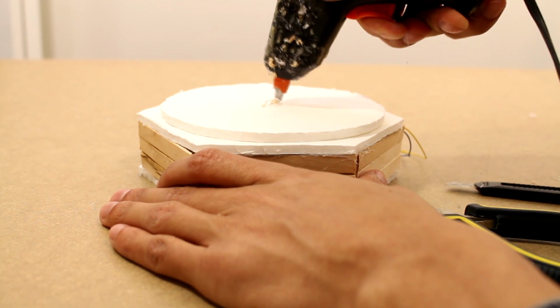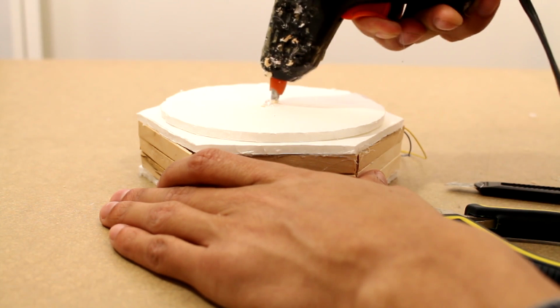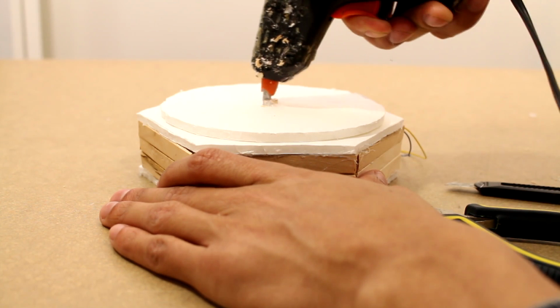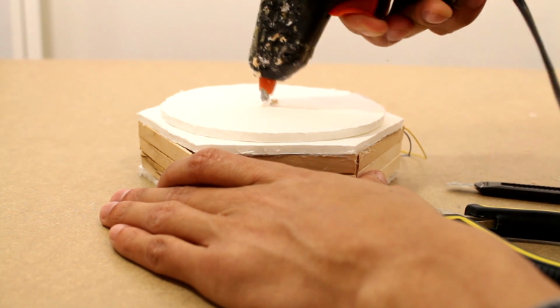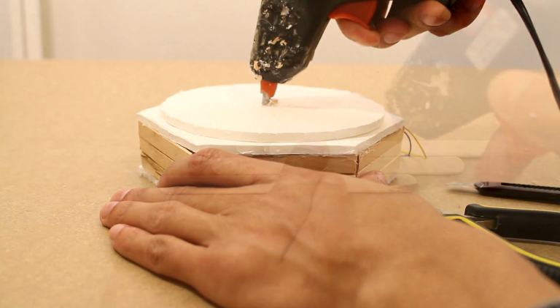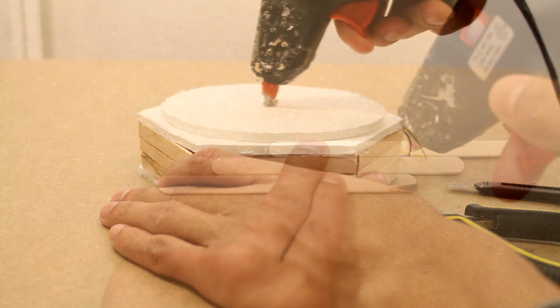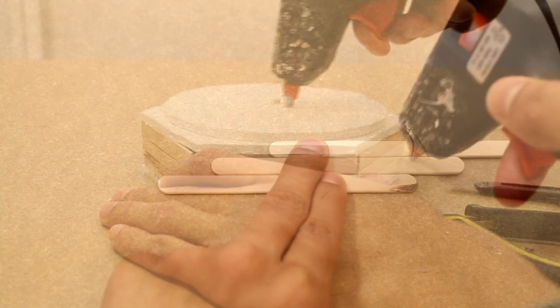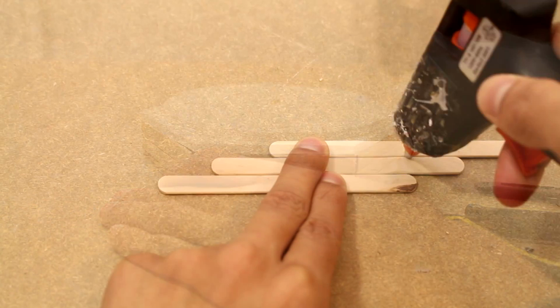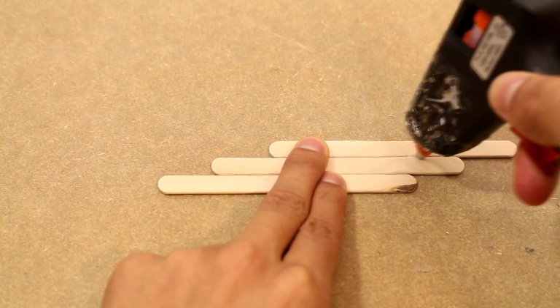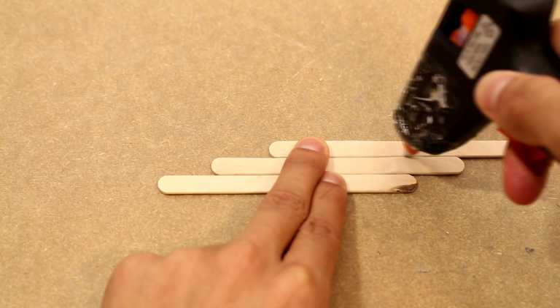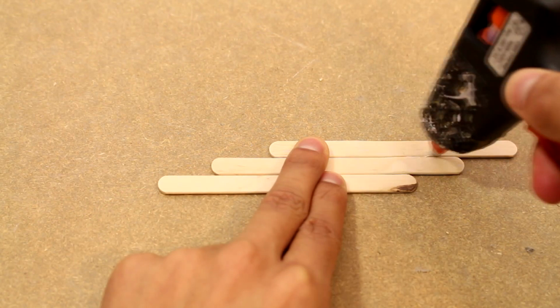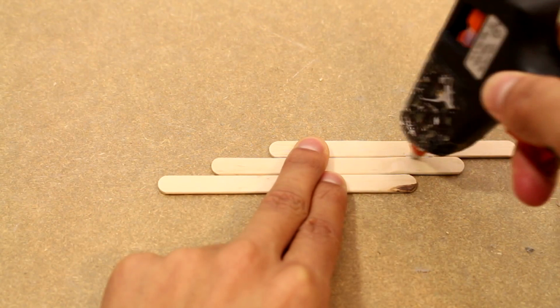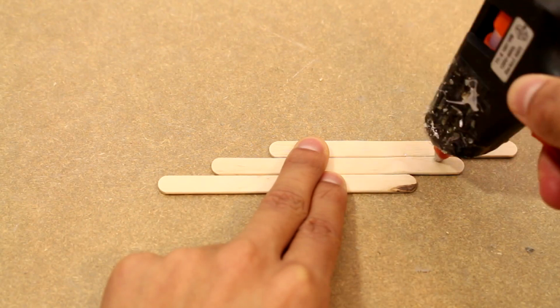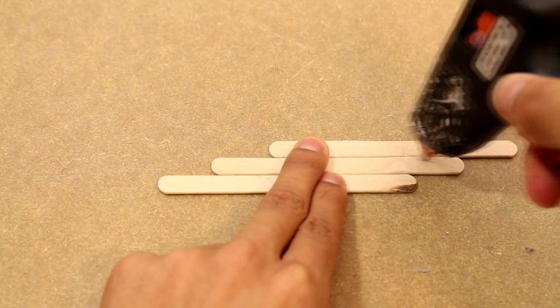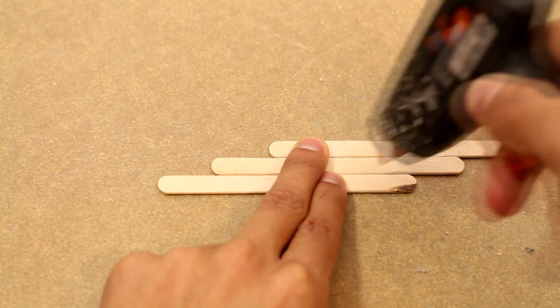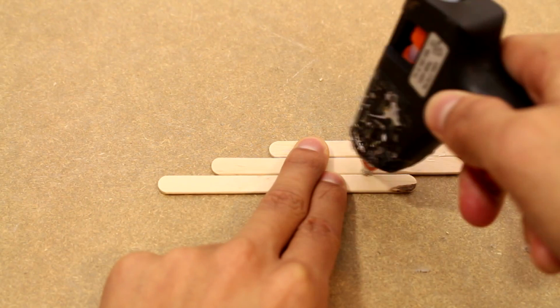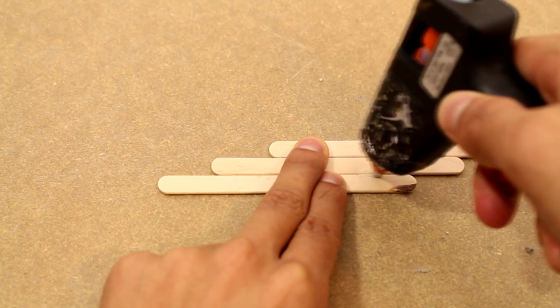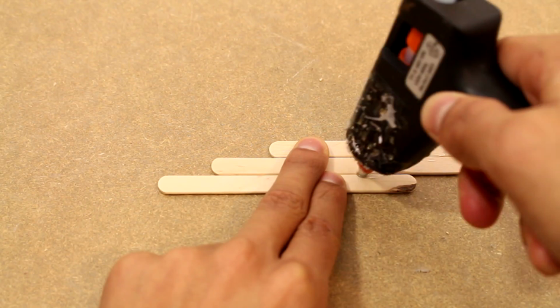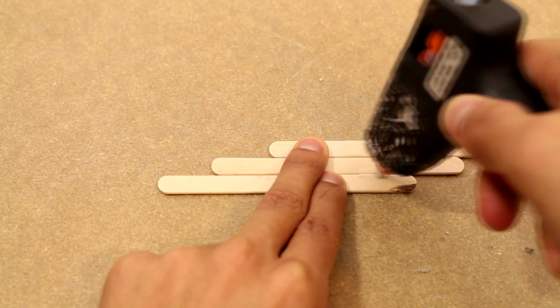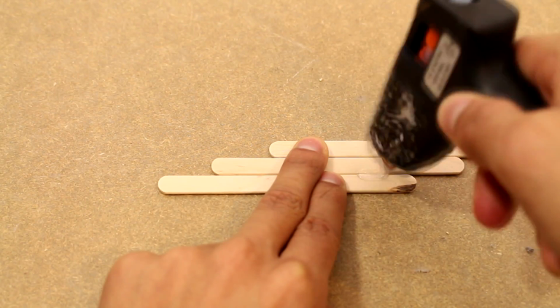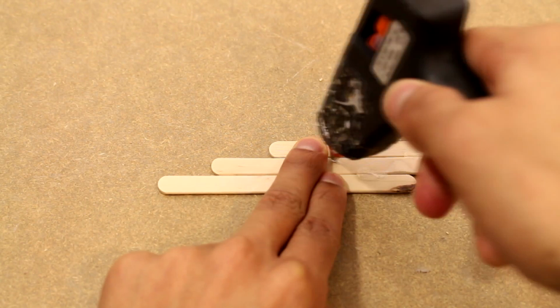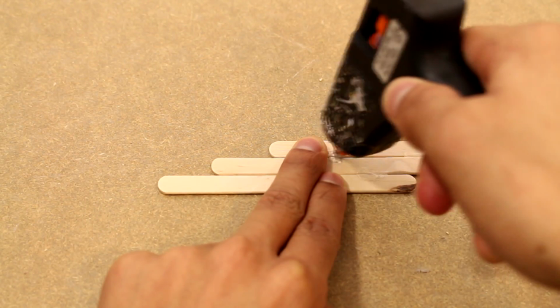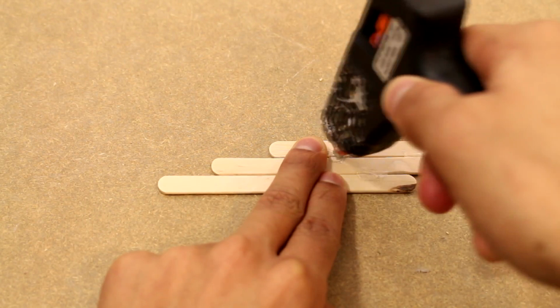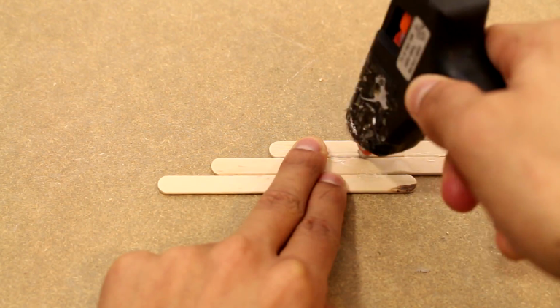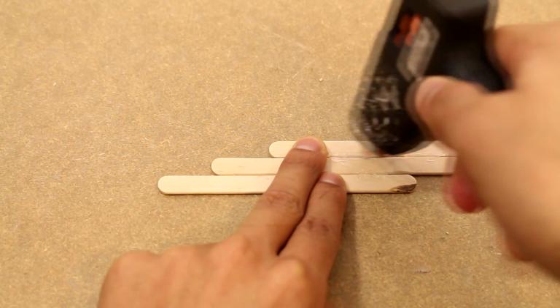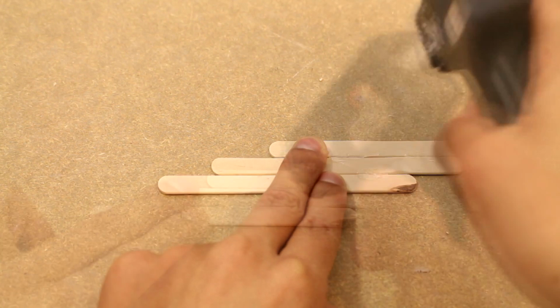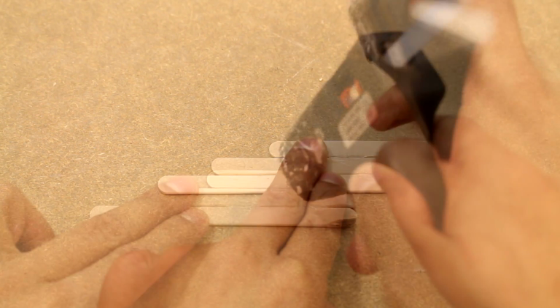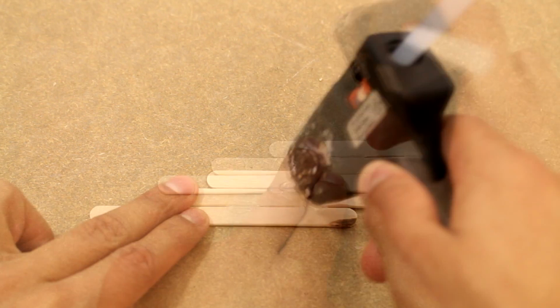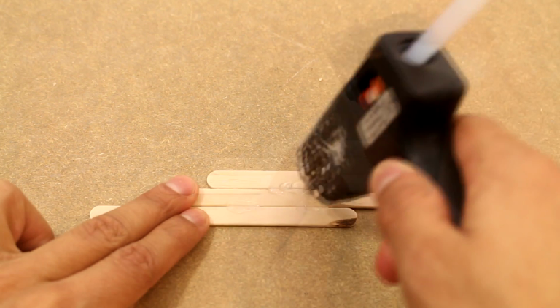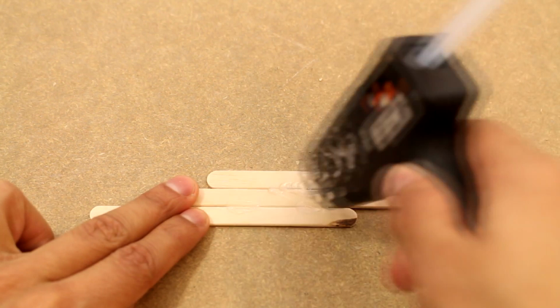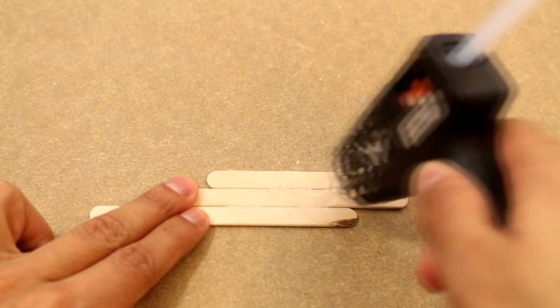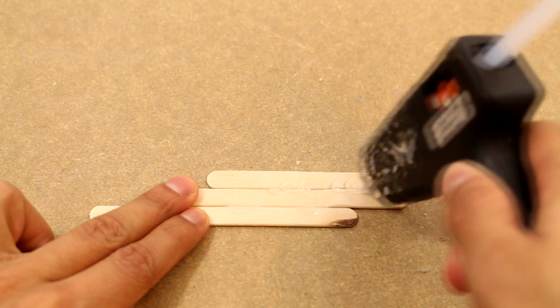Now that our base is complete, we can go on to building the shooting mechanism of the crossbow.